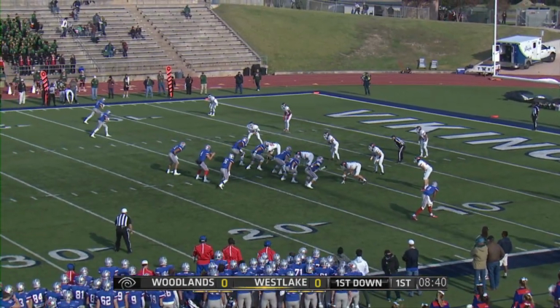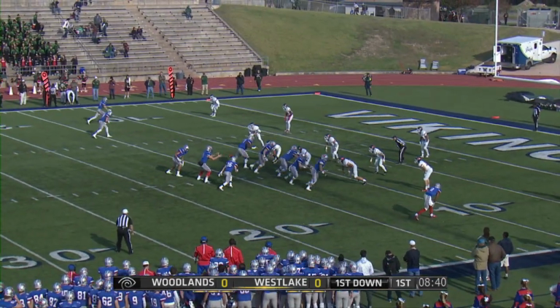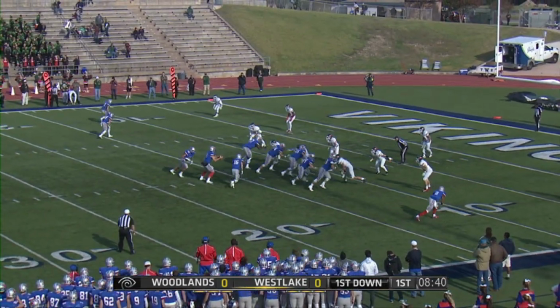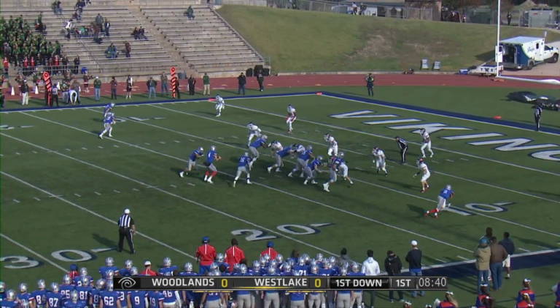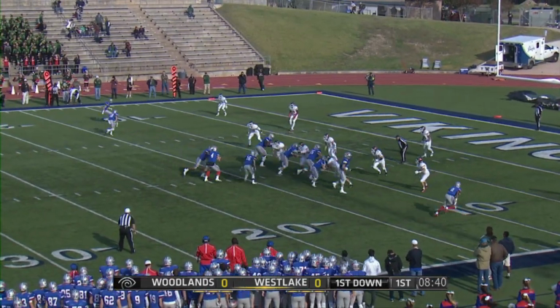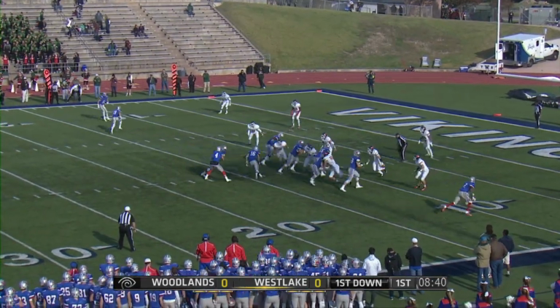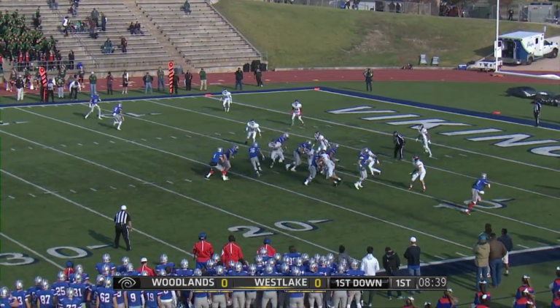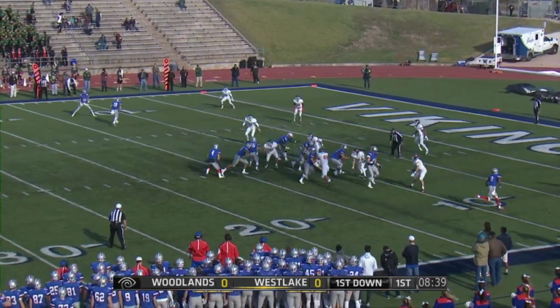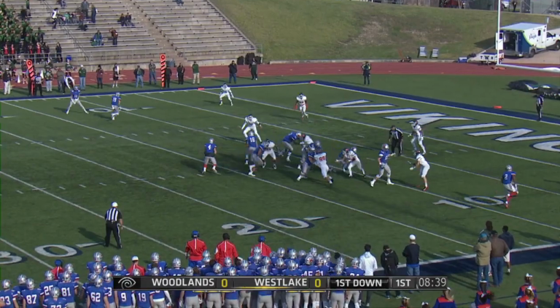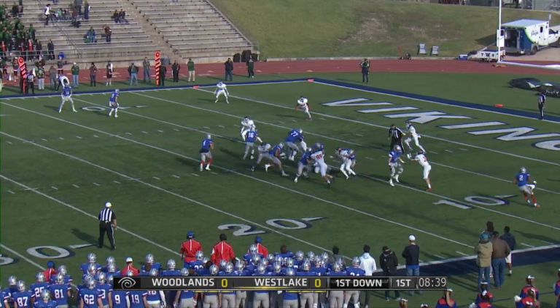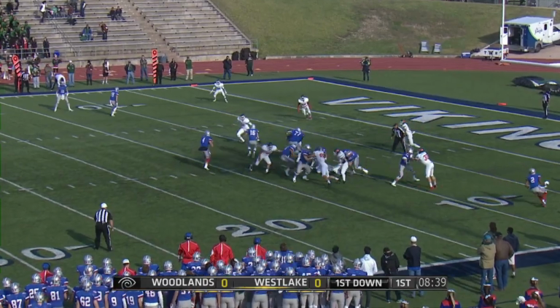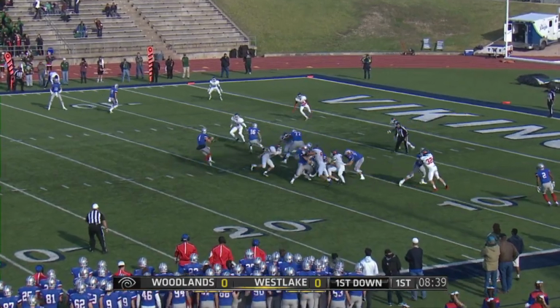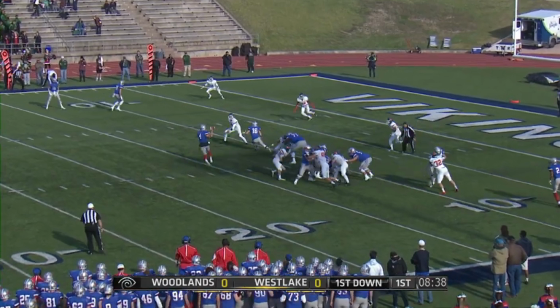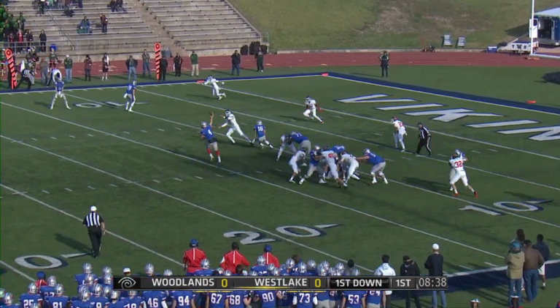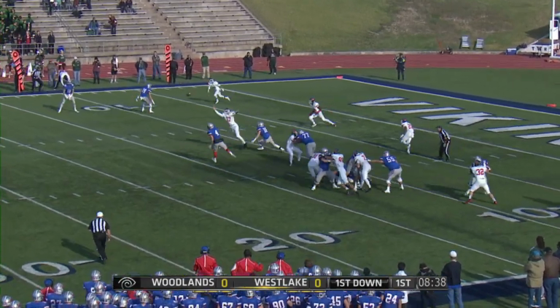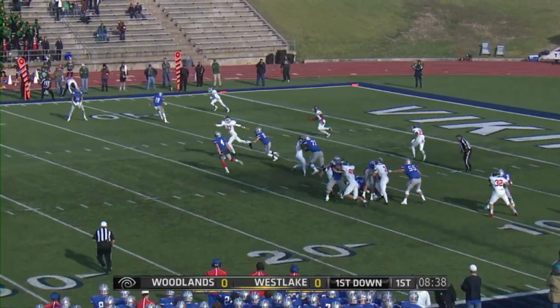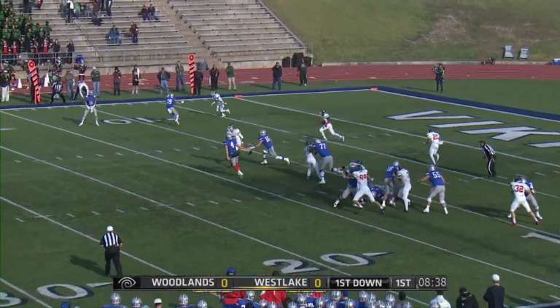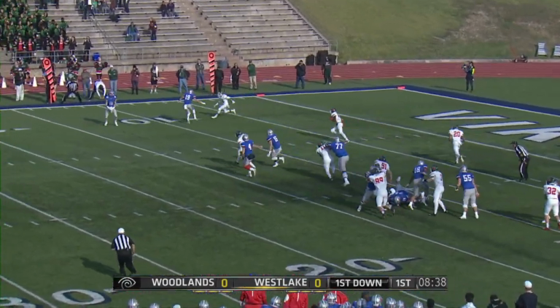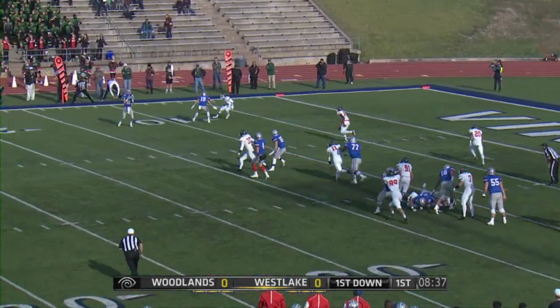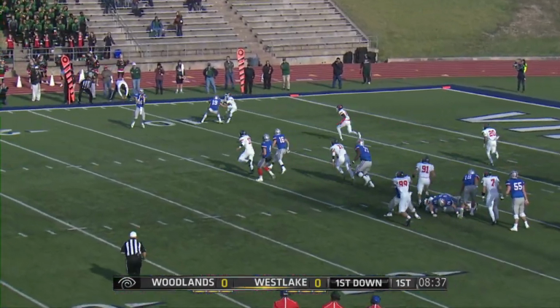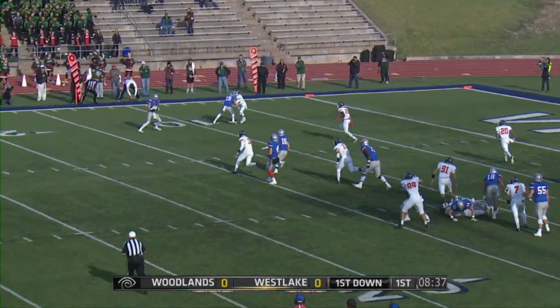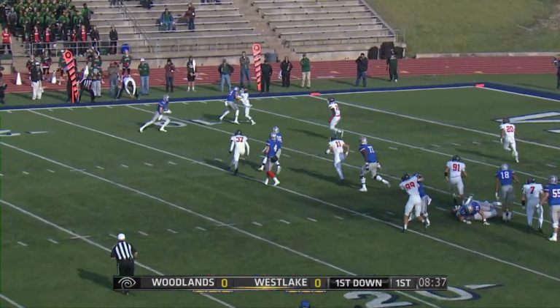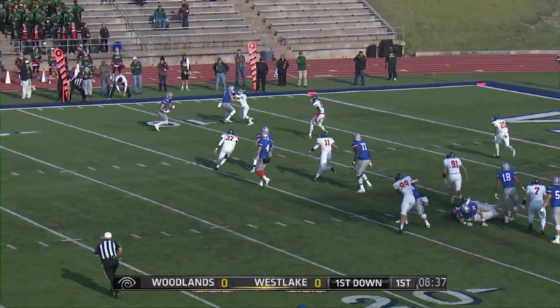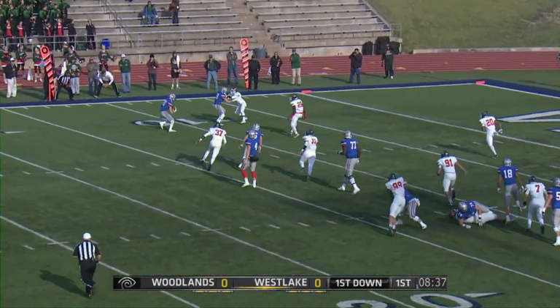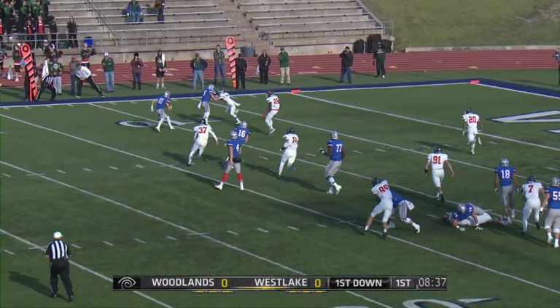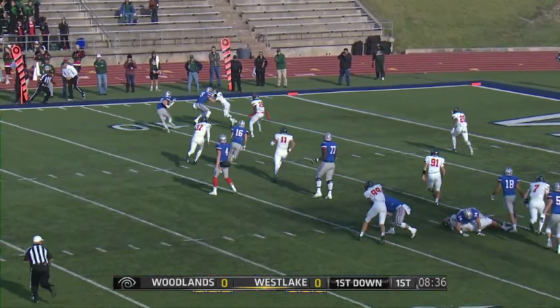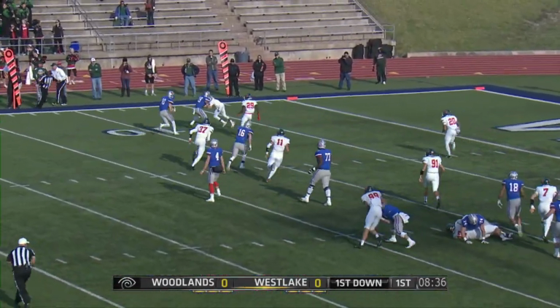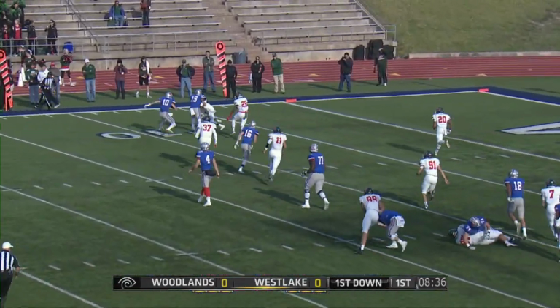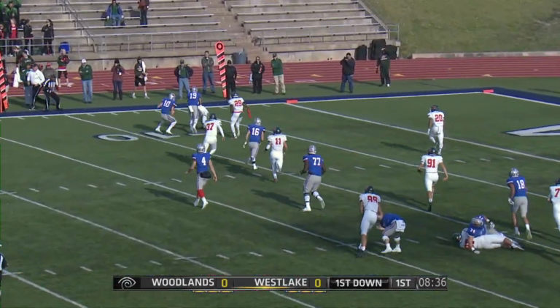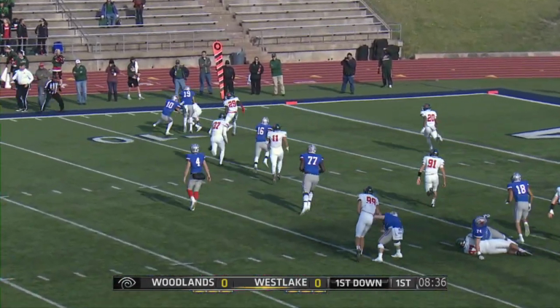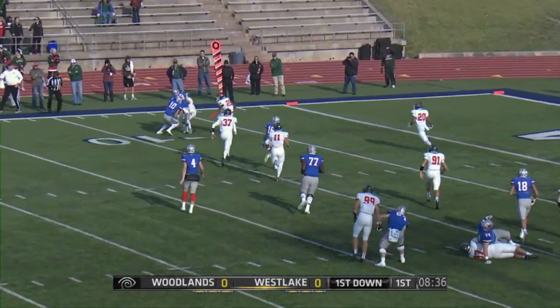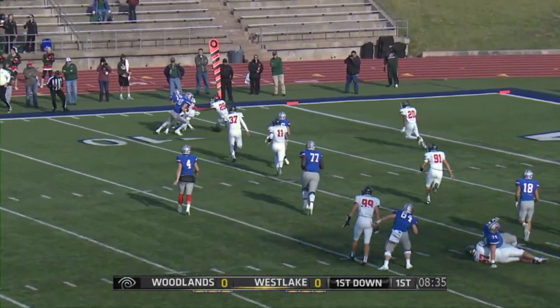Ball goes inside of the 12-yard line. First down, Westlake, no score. First drive of the game for Westlake.